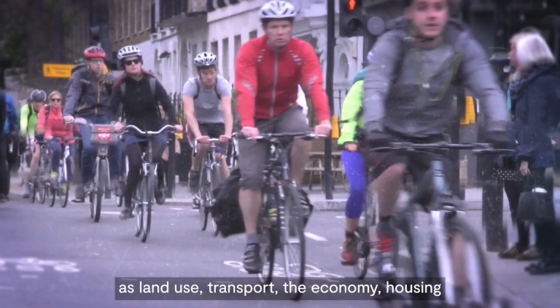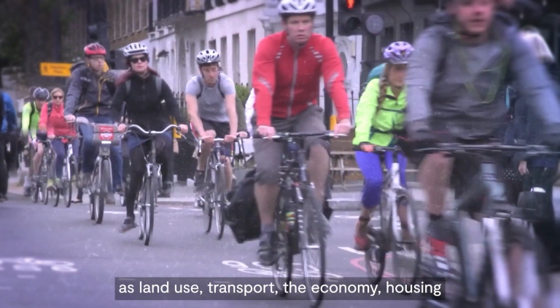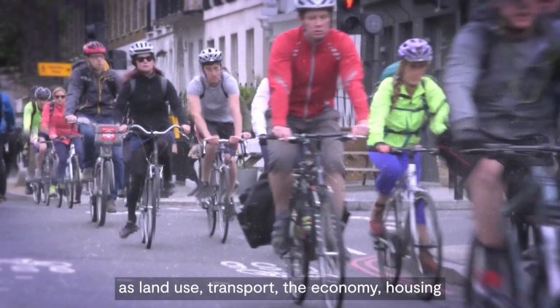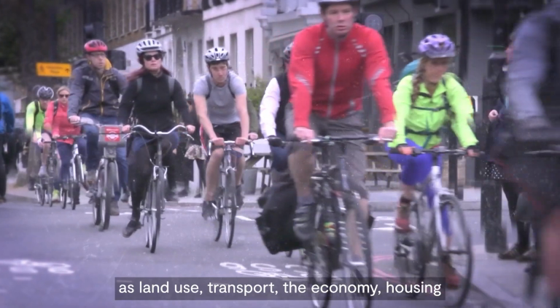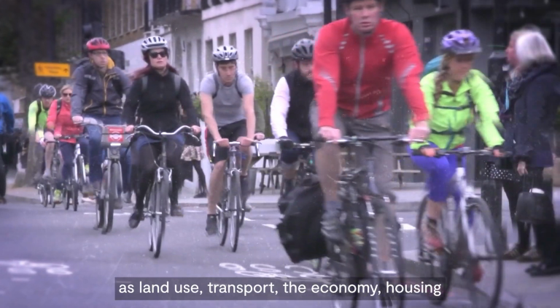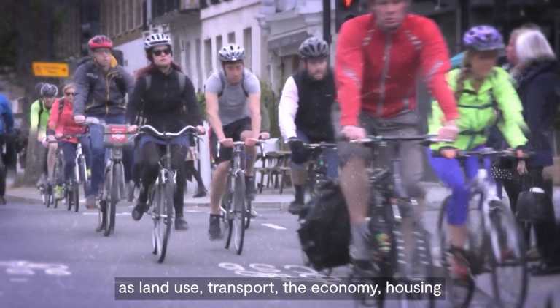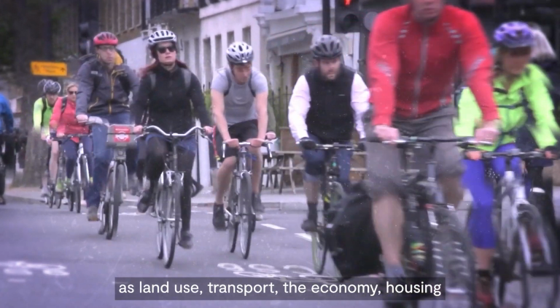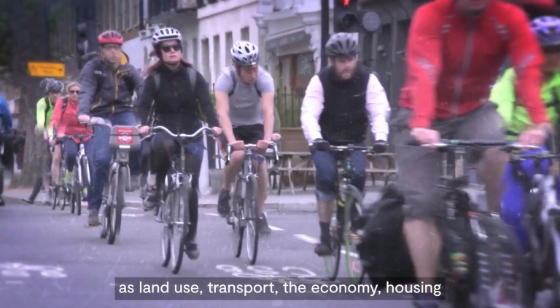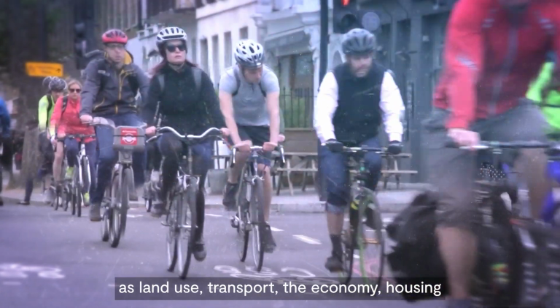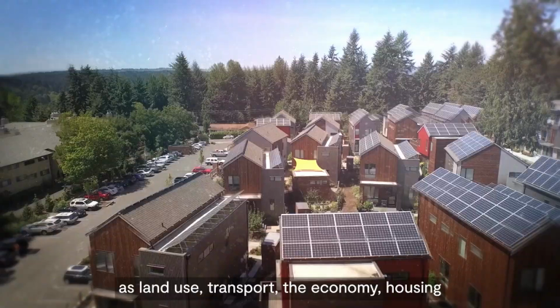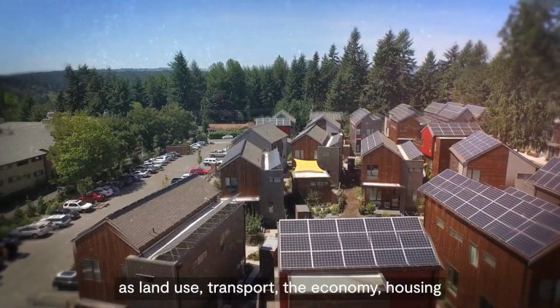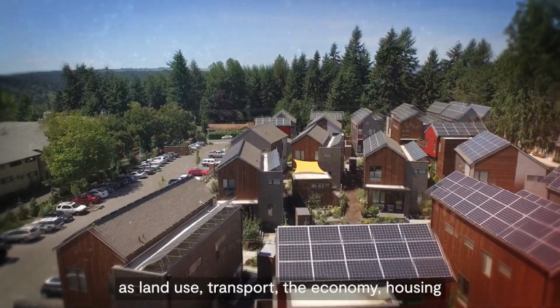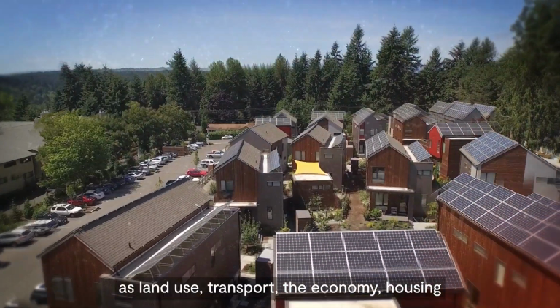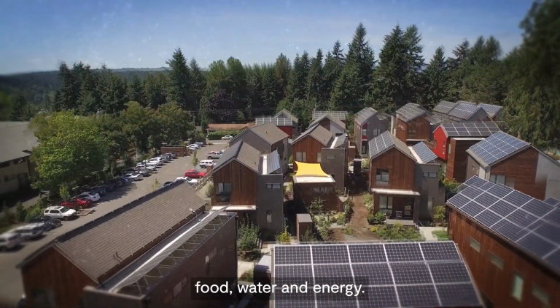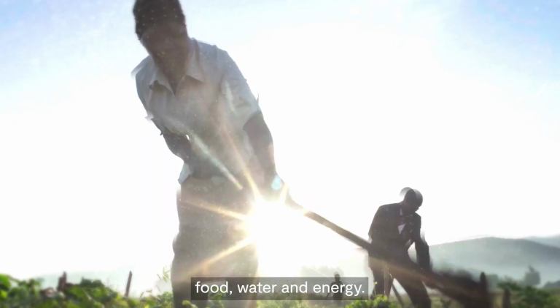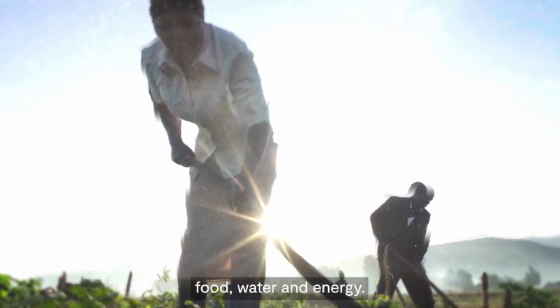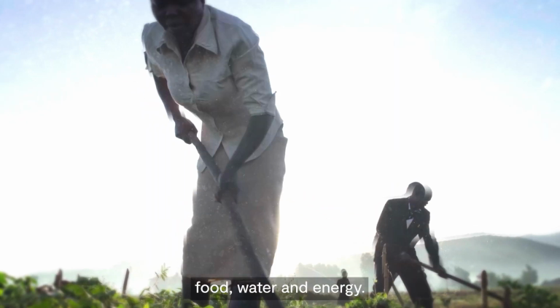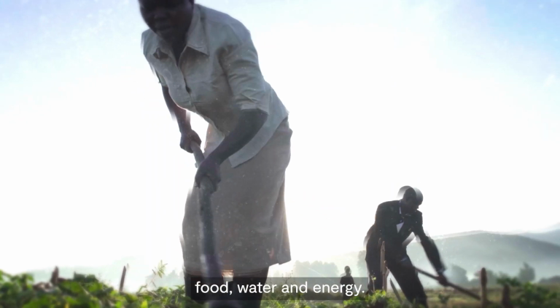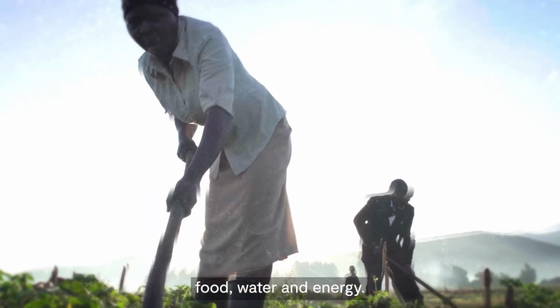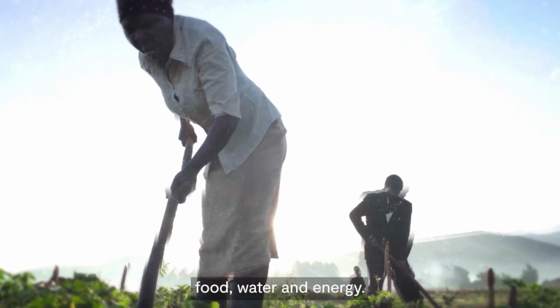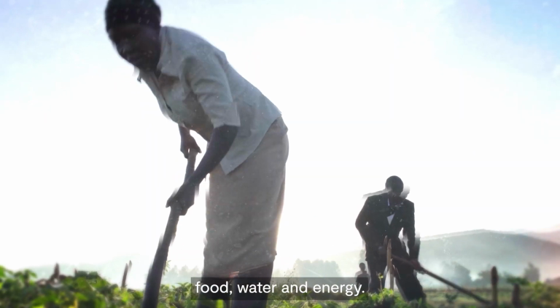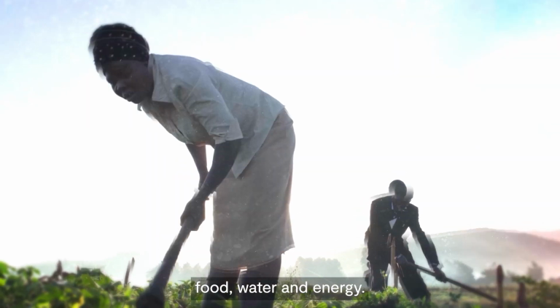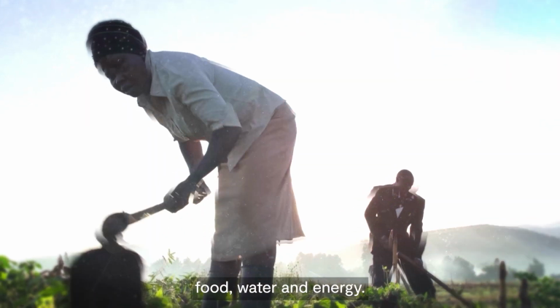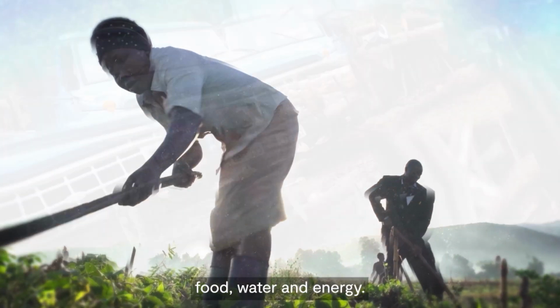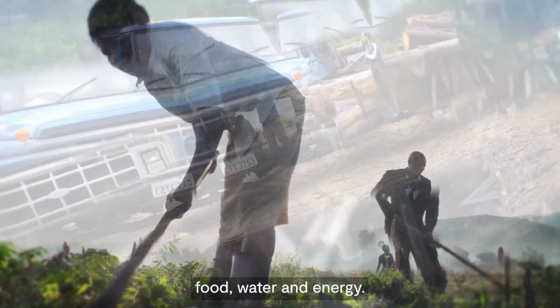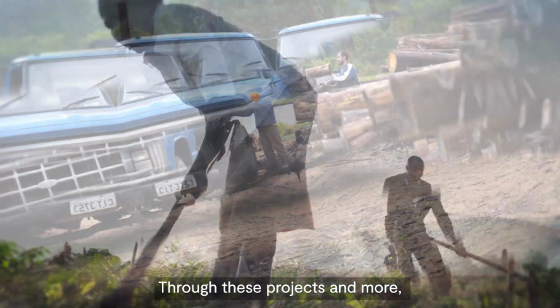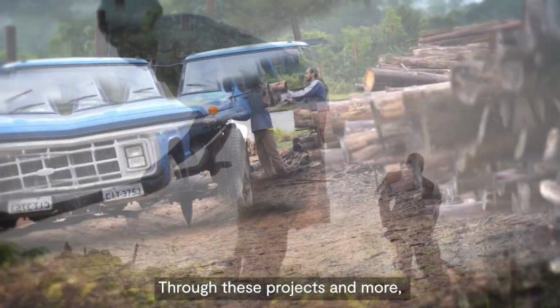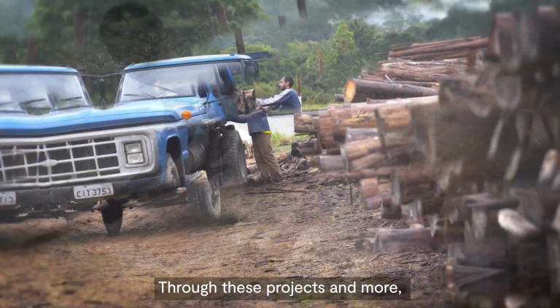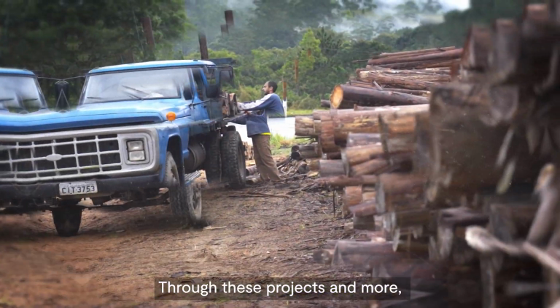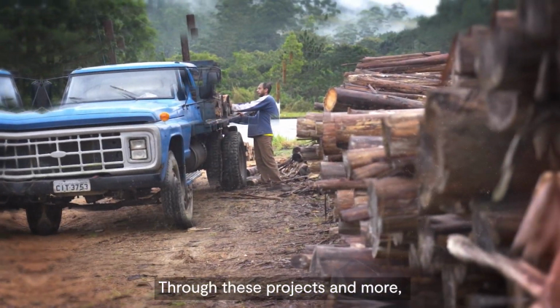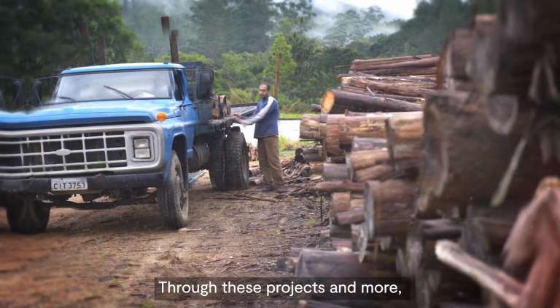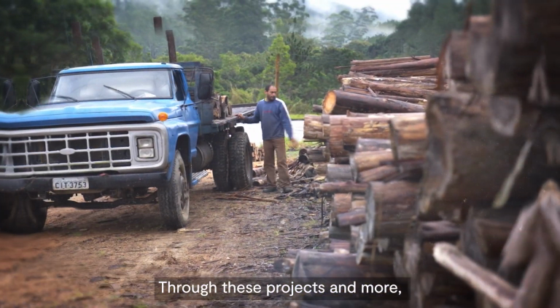We fund research into sustainability and solutions across areas as diverse as land use, transport, the economy, housing, food, water and energy.